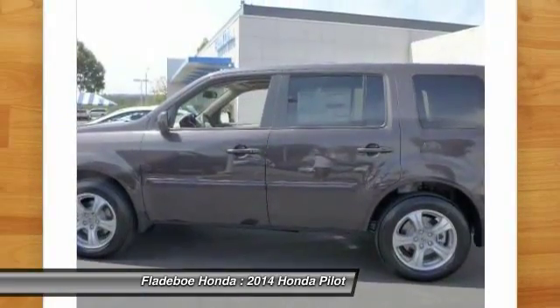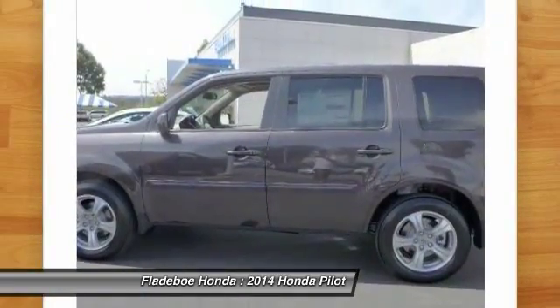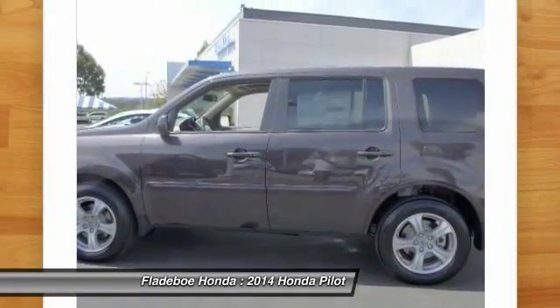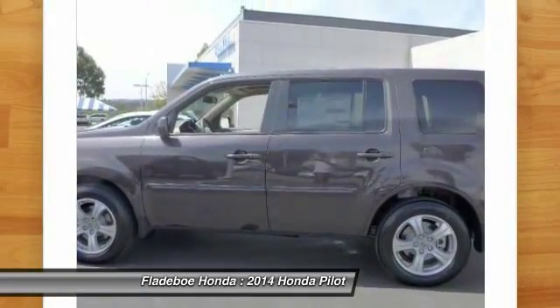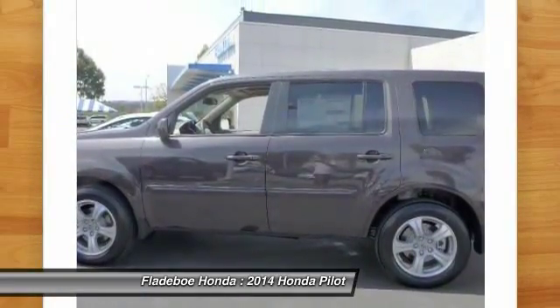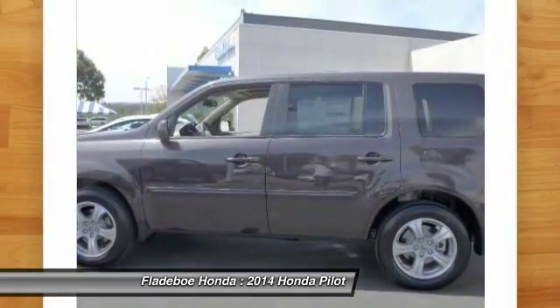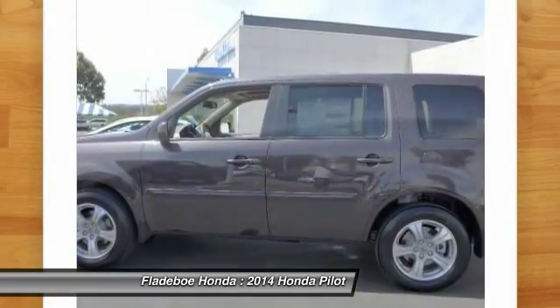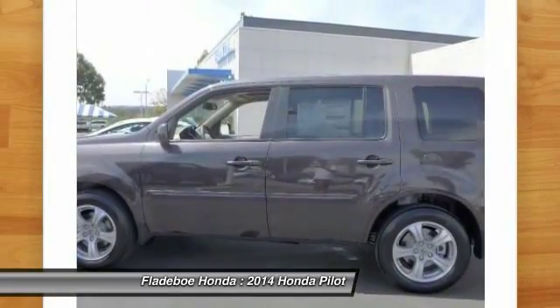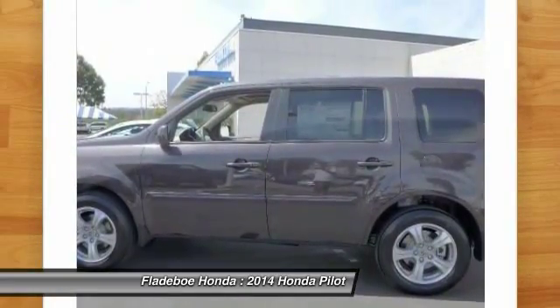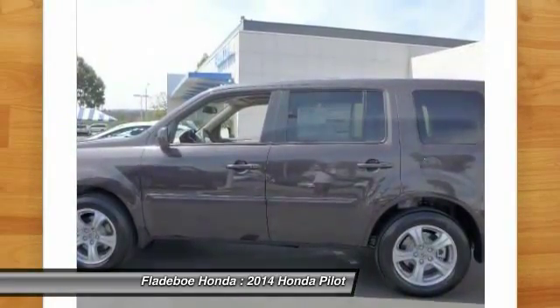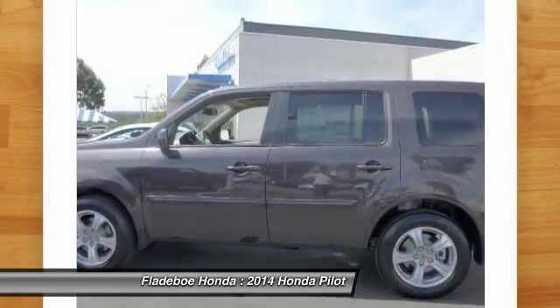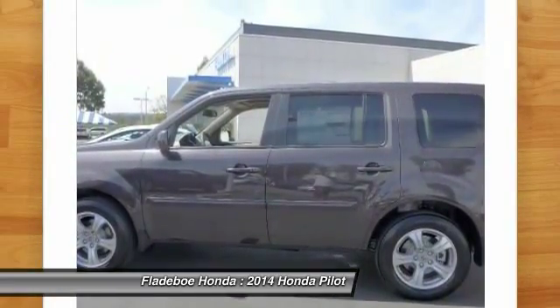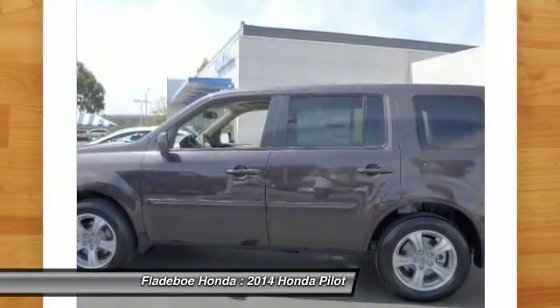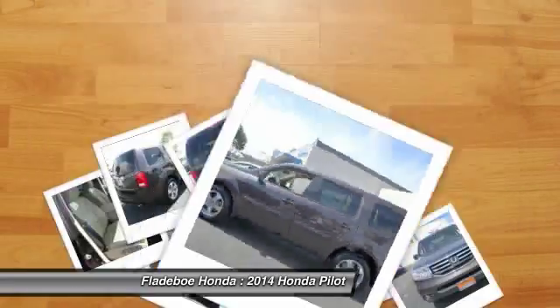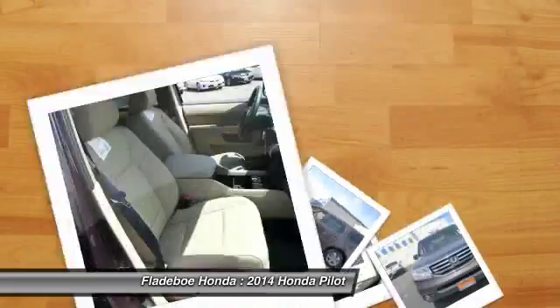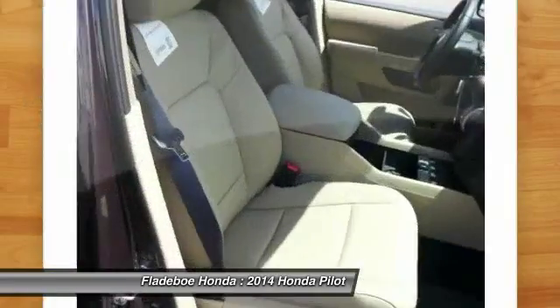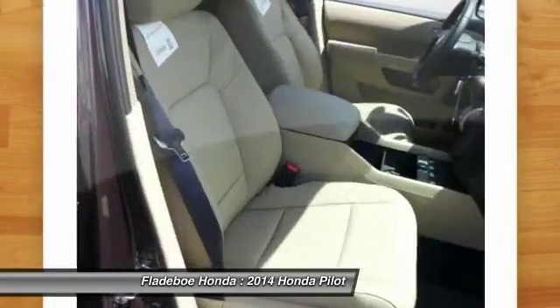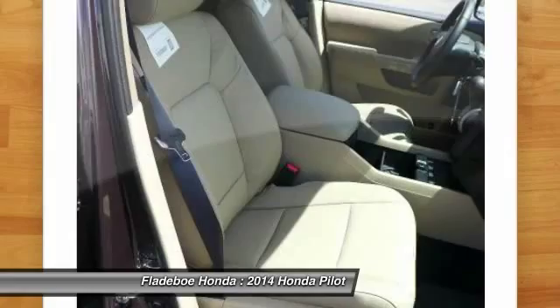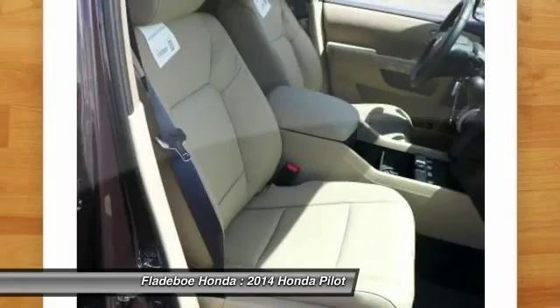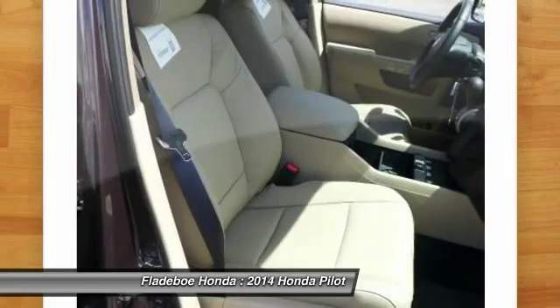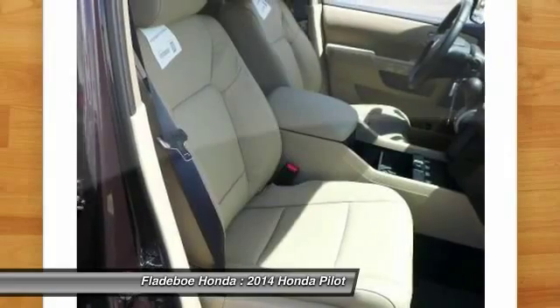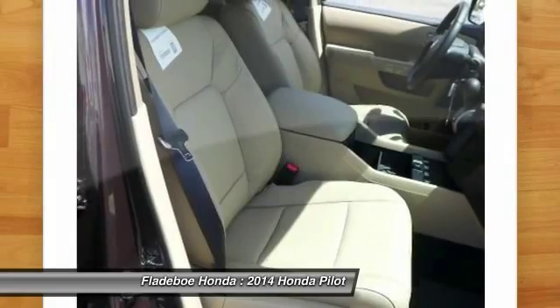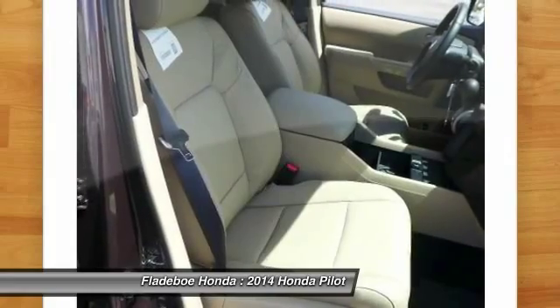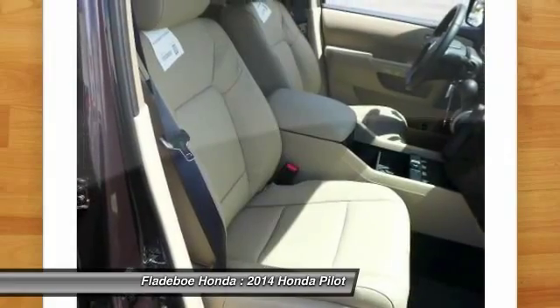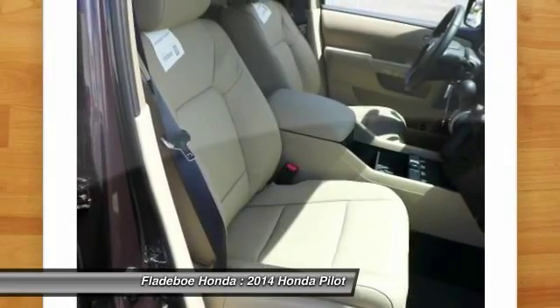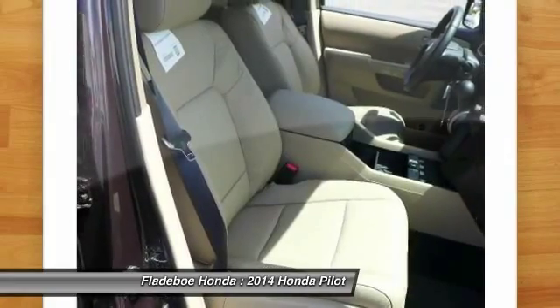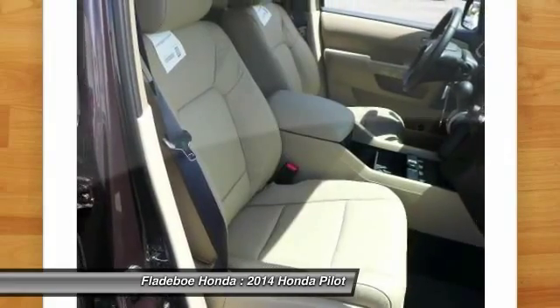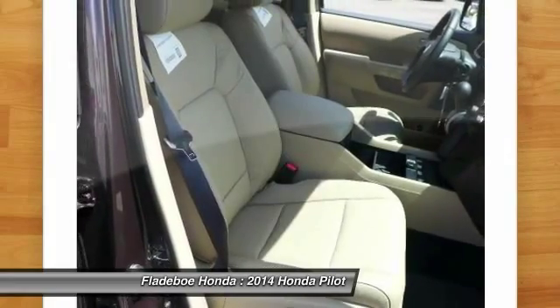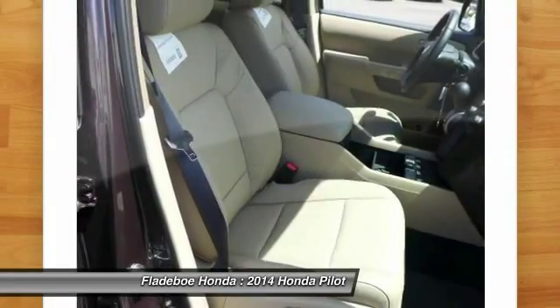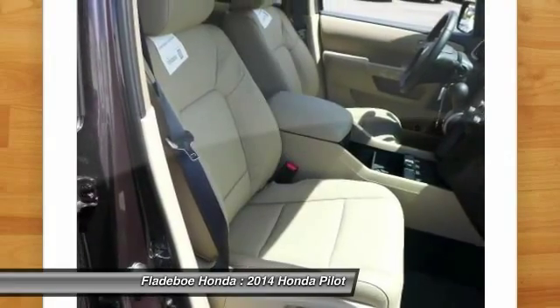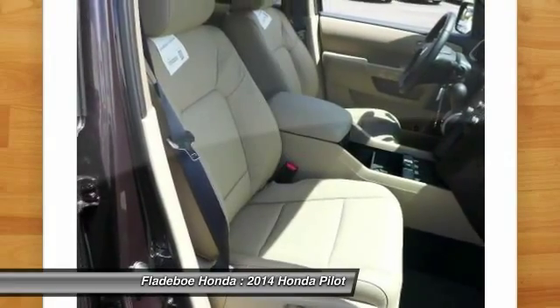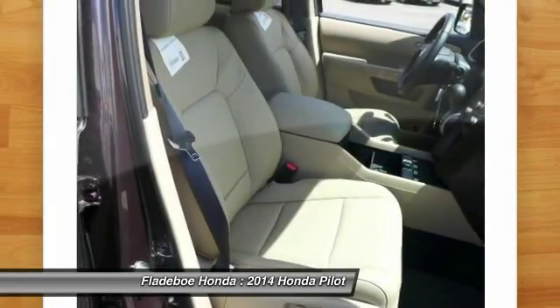Bluetooth wireless data link for hands-free phone. Aluminum wheels. Floor mats. Cruise control.